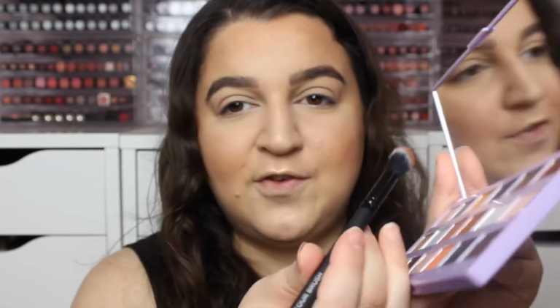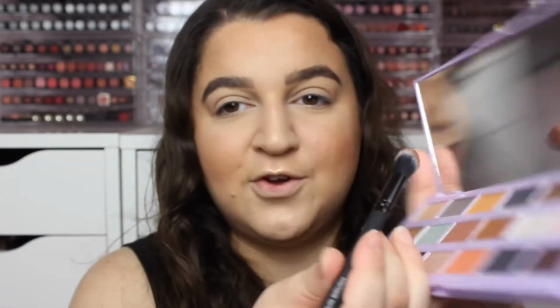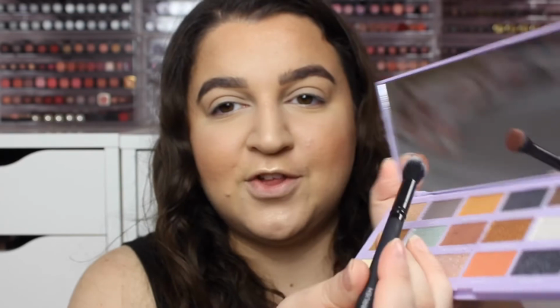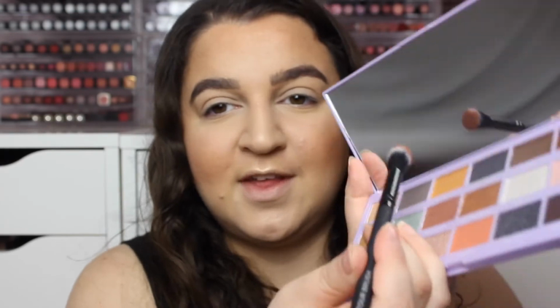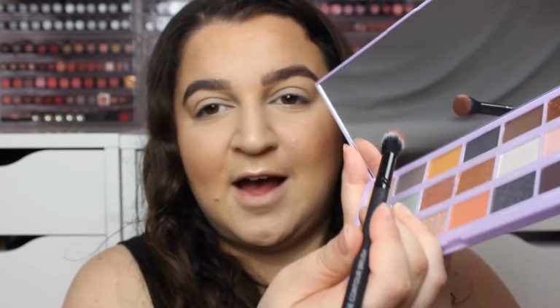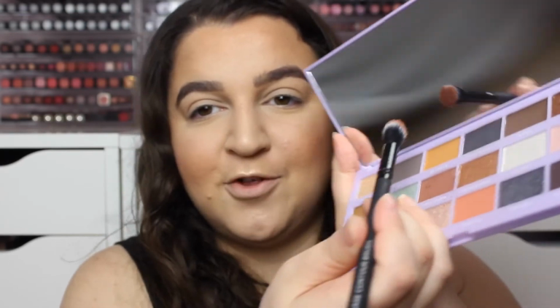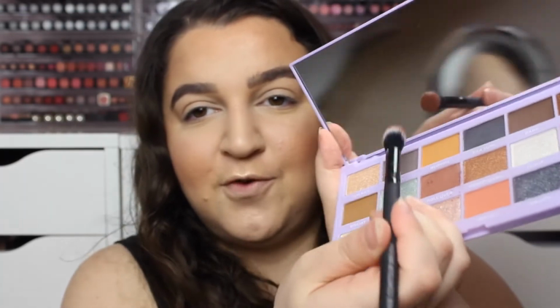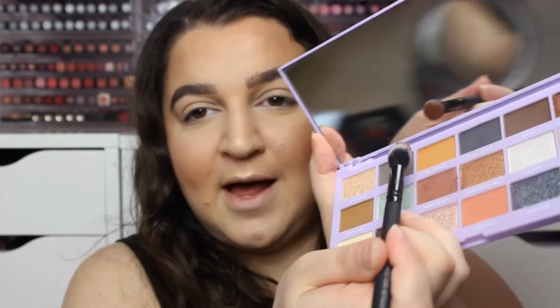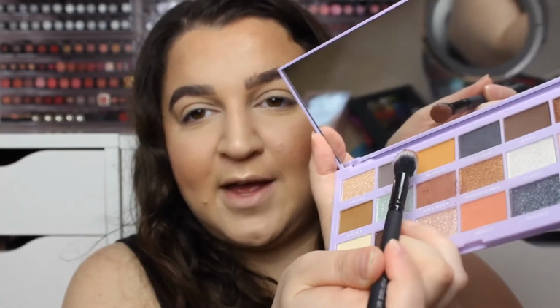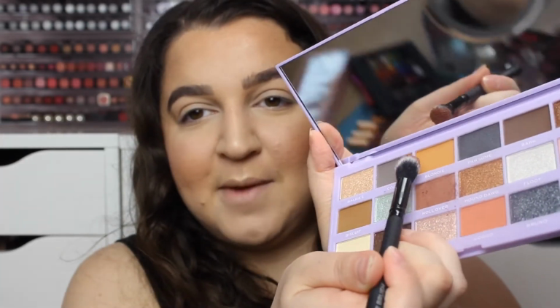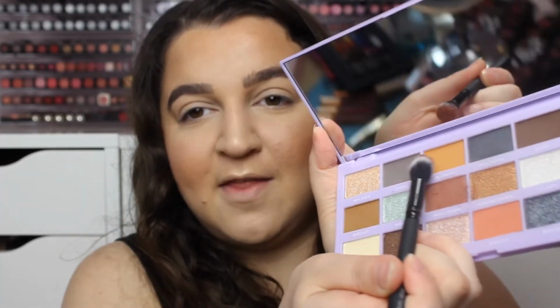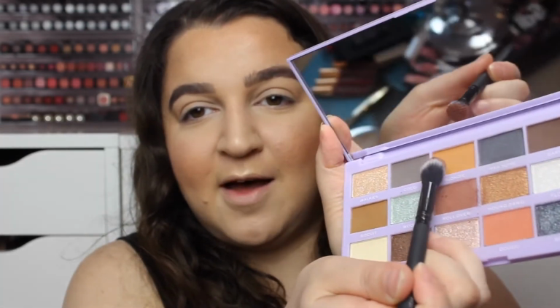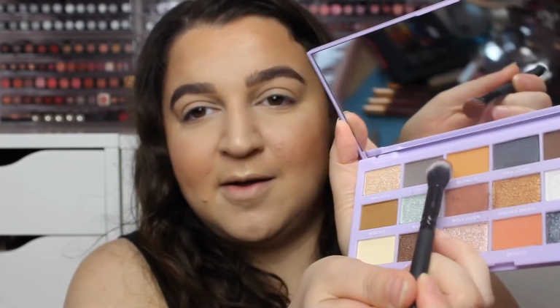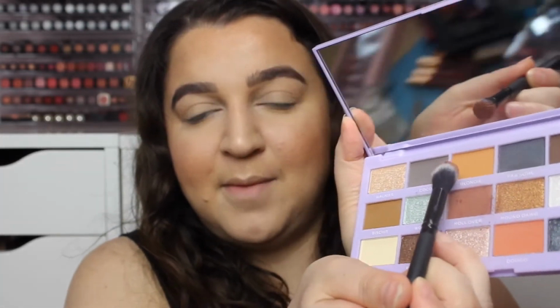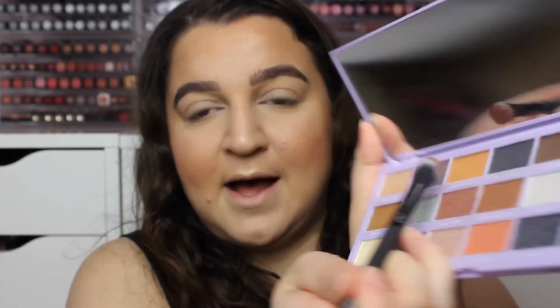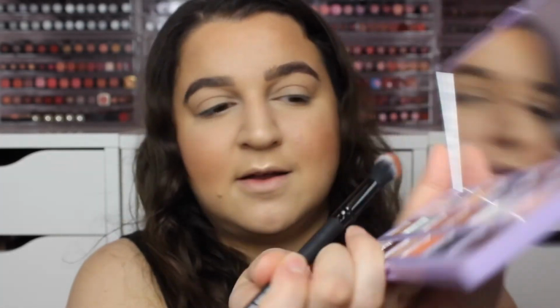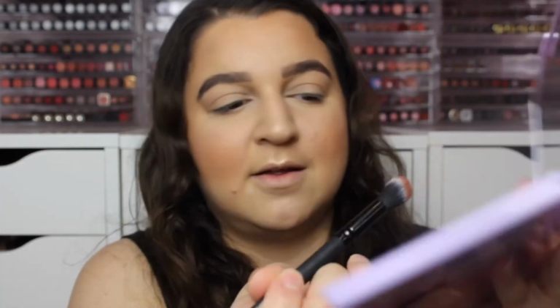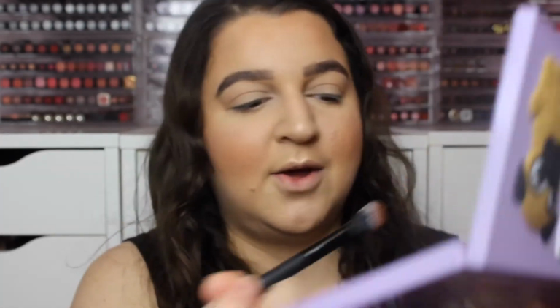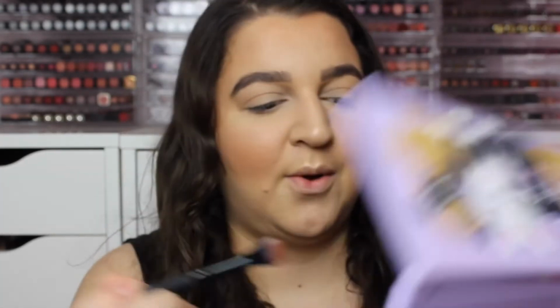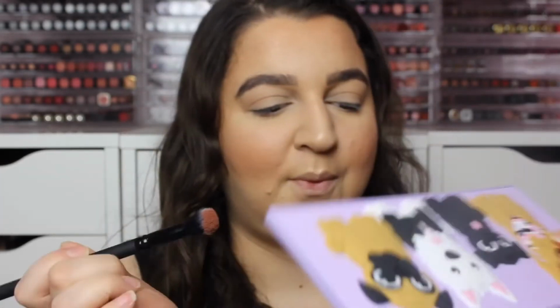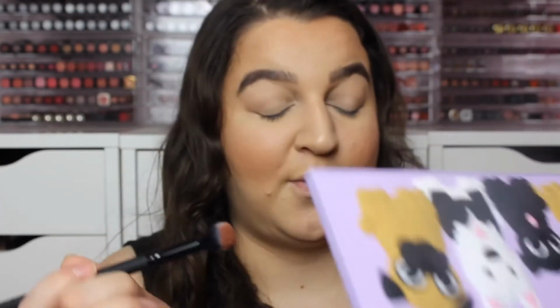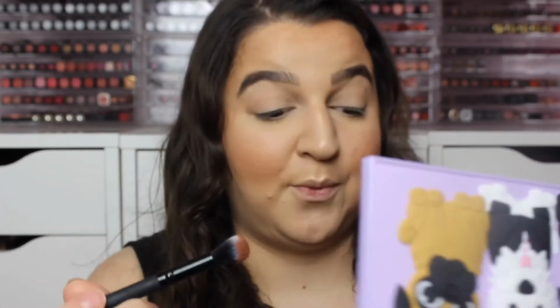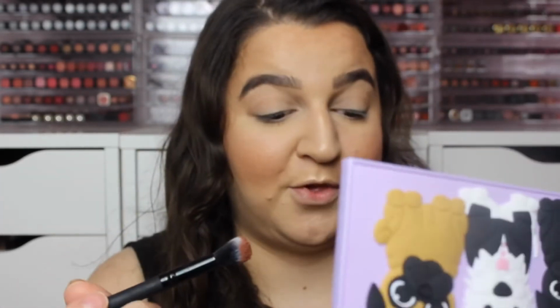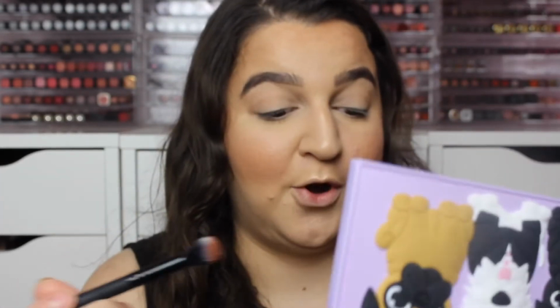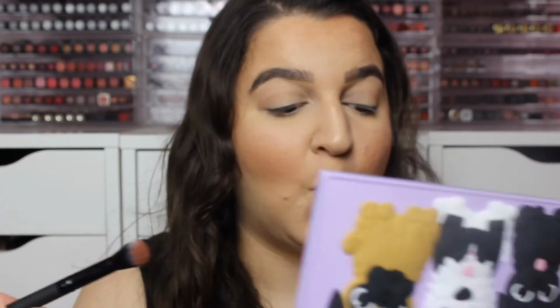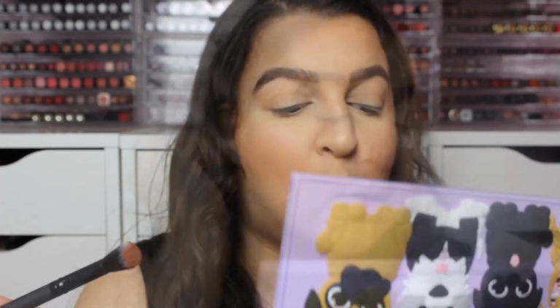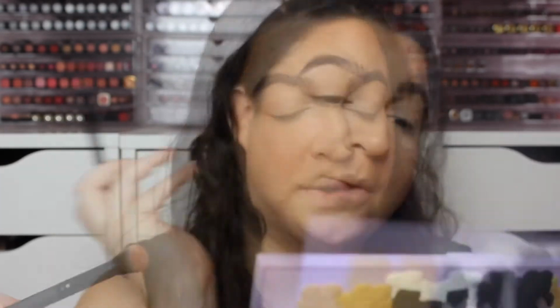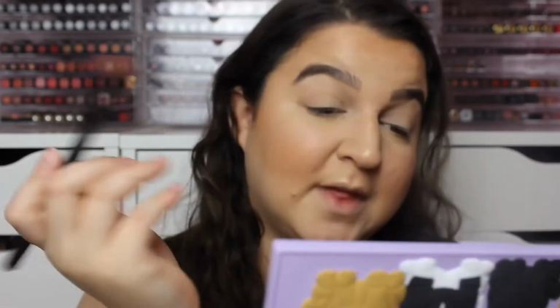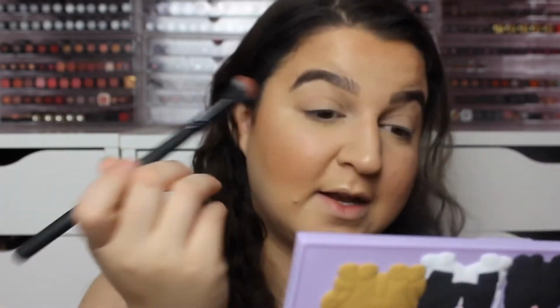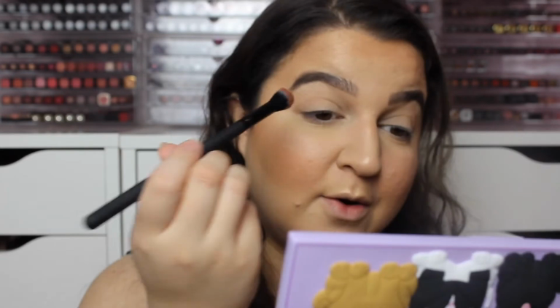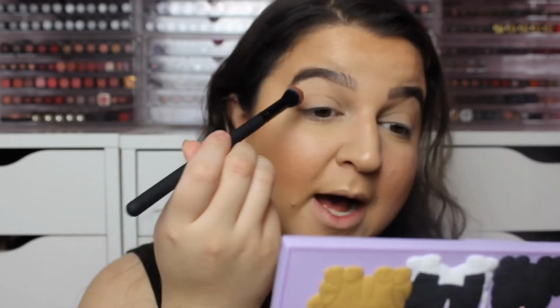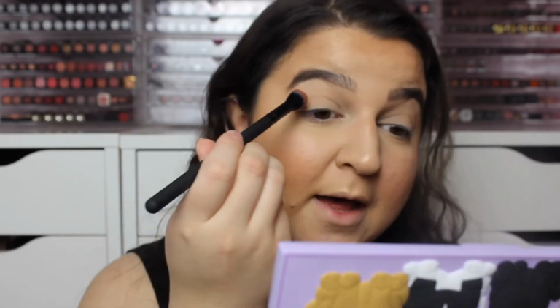If you could just see how much fallout came out of that pan — it was a lot. I'm scared now to put it on my eye.